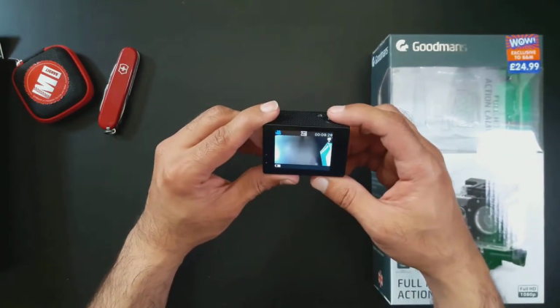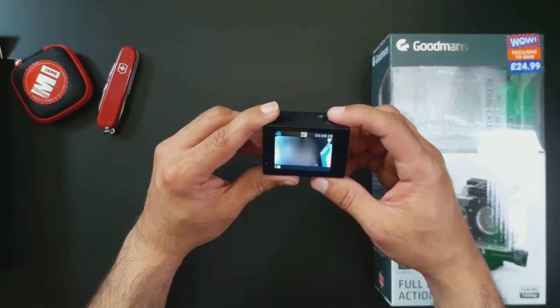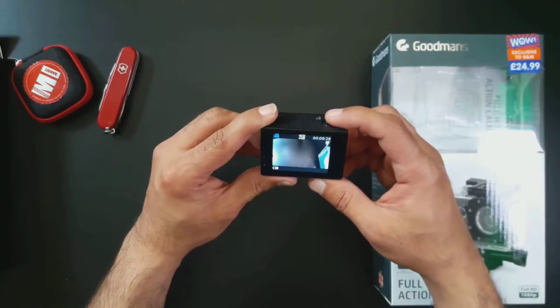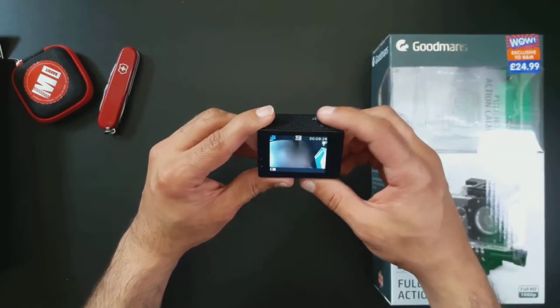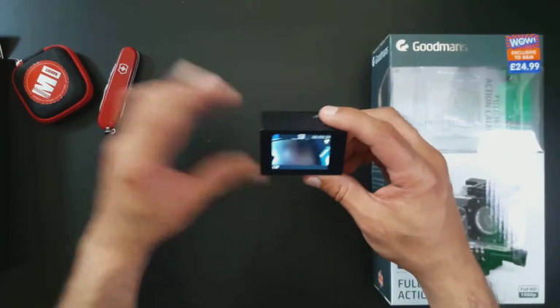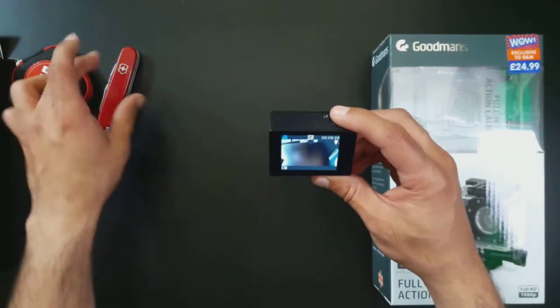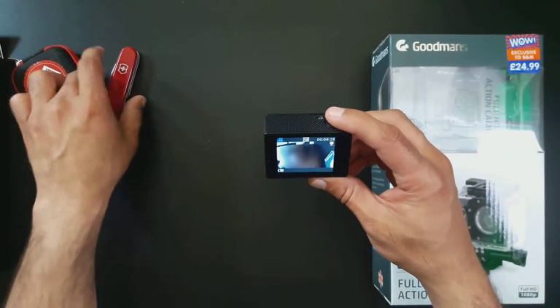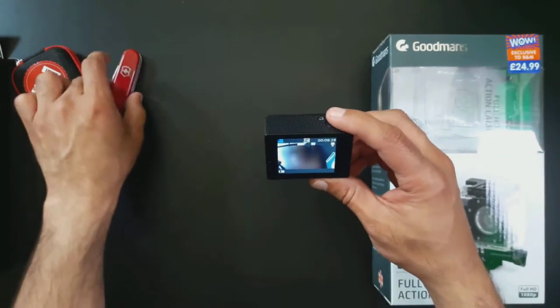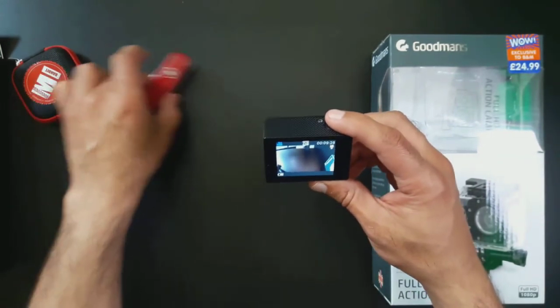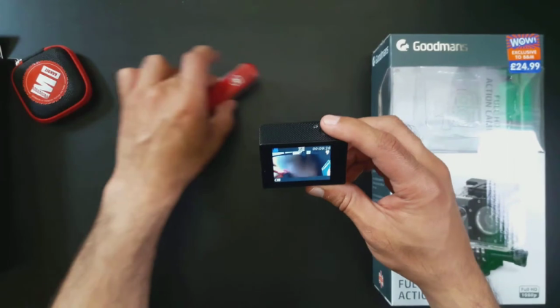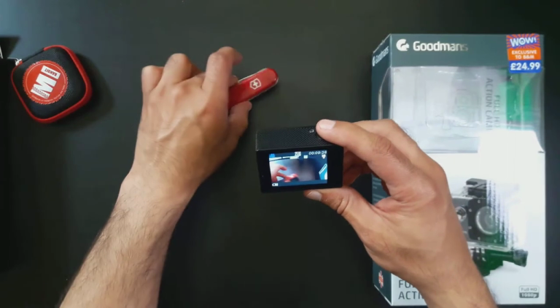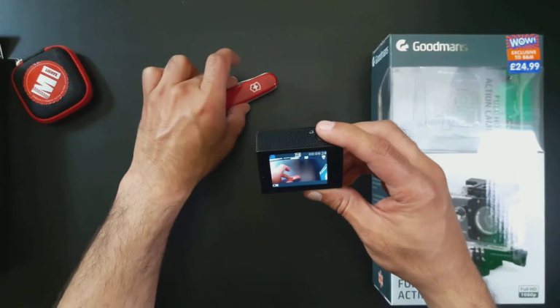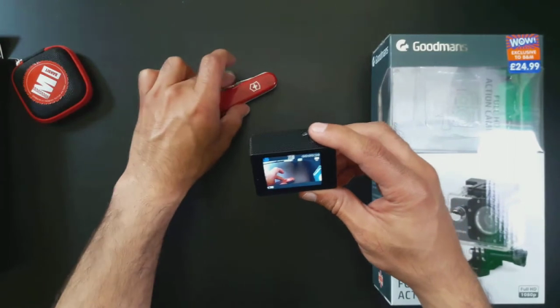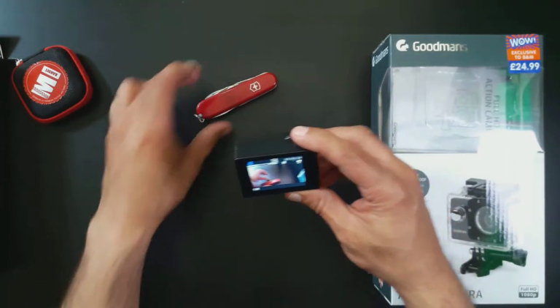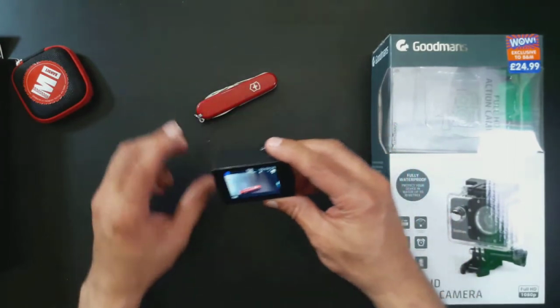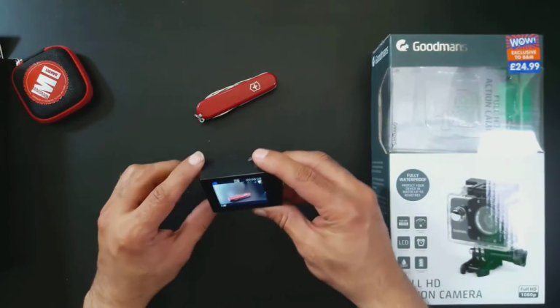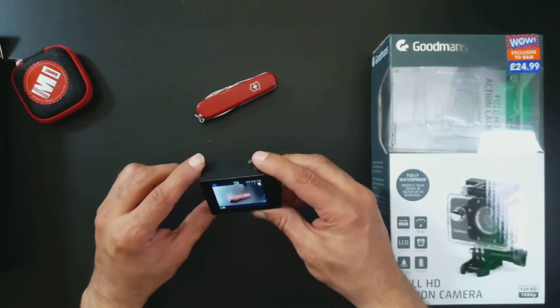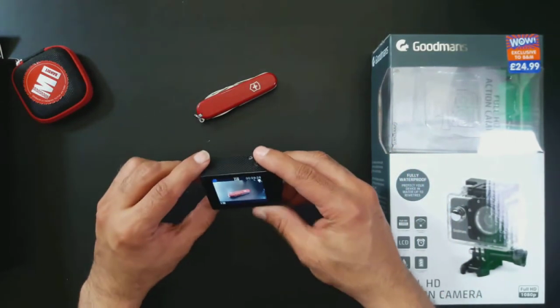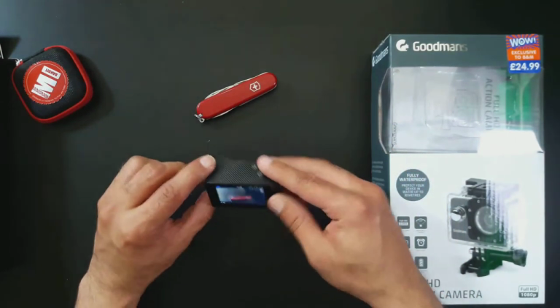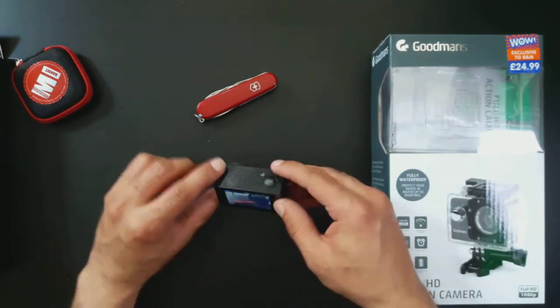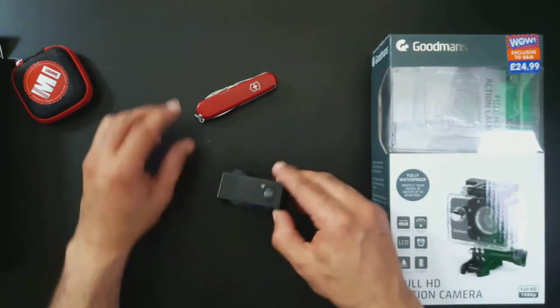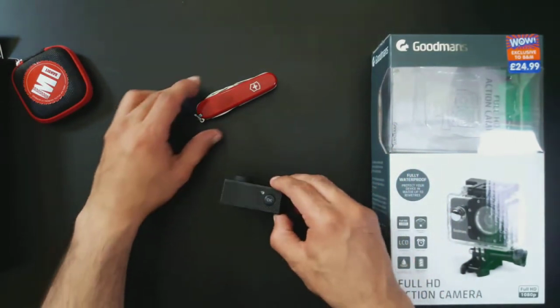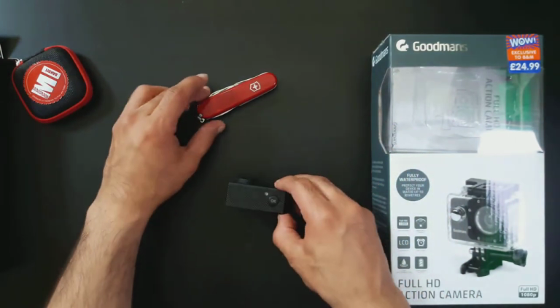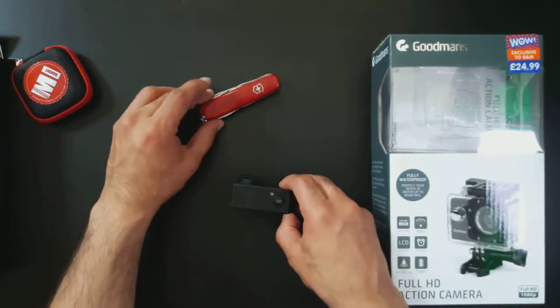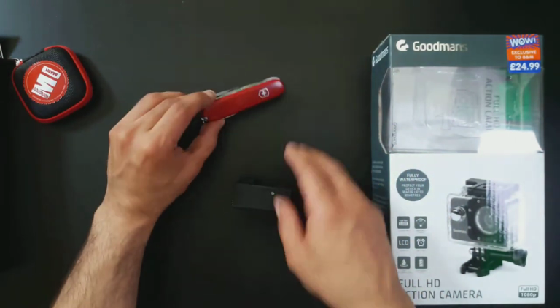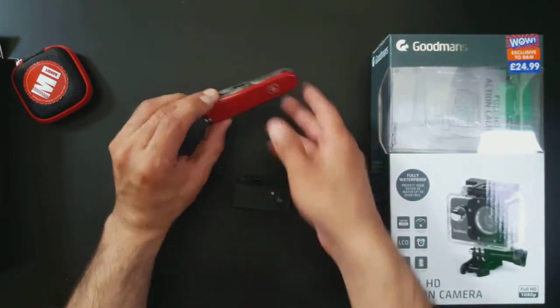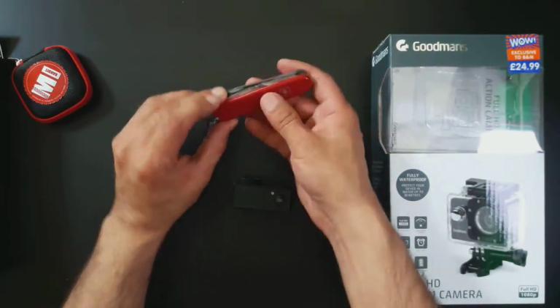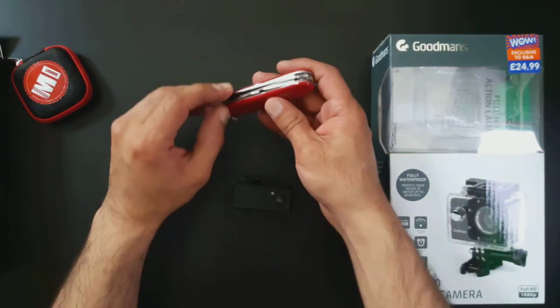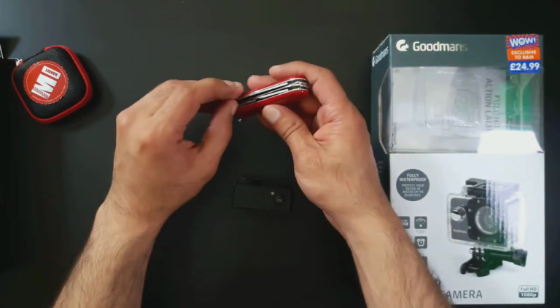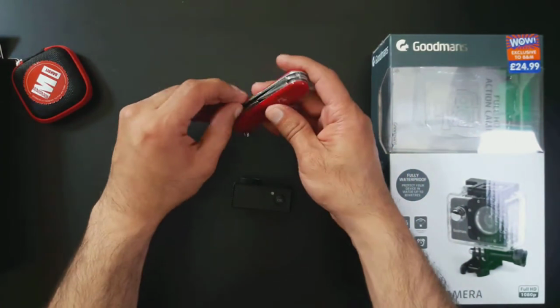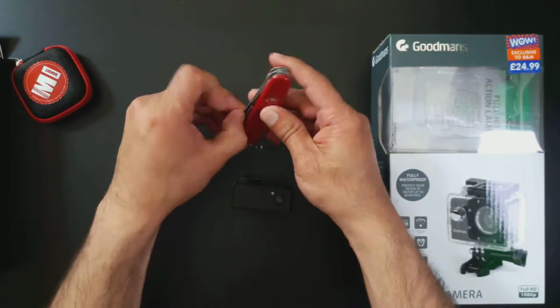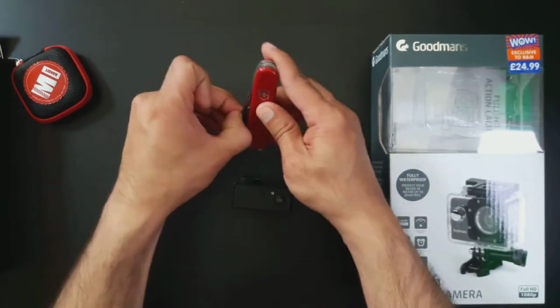It can get a little confusing, but there's a little icon showing you which menu you're on. Right now I'm on the video mode.